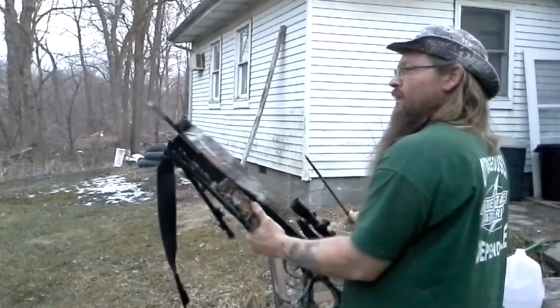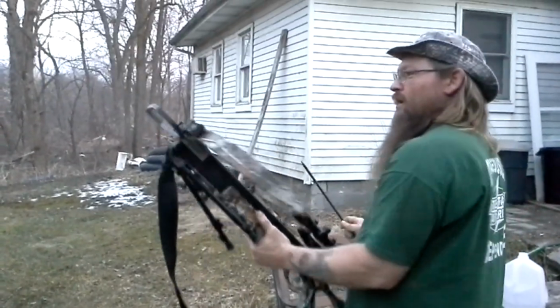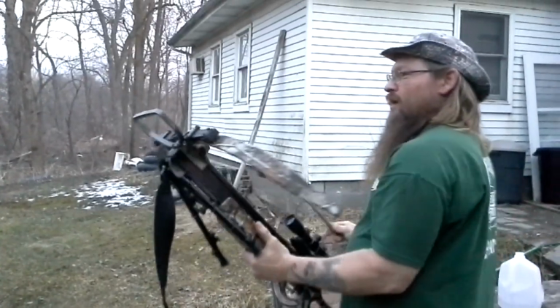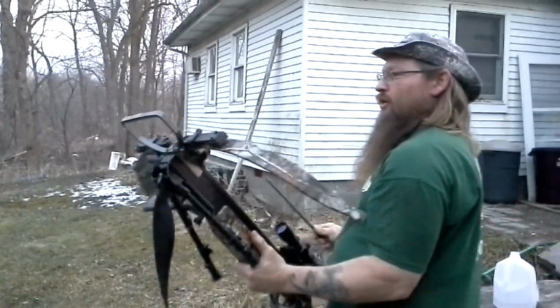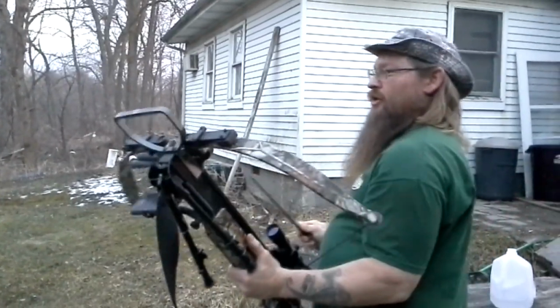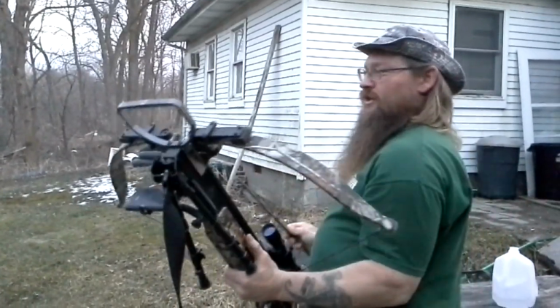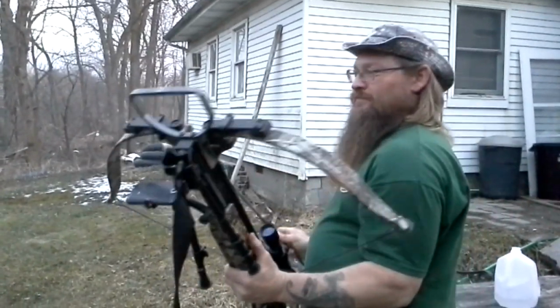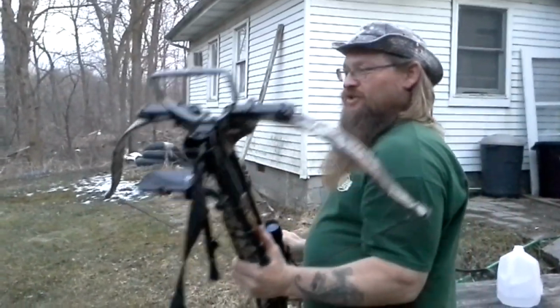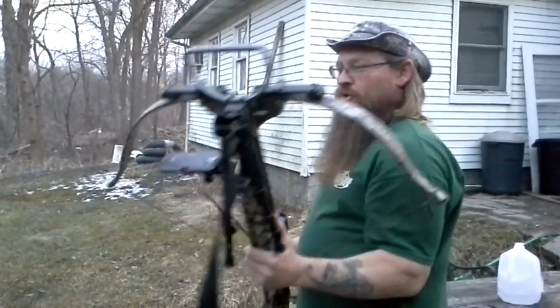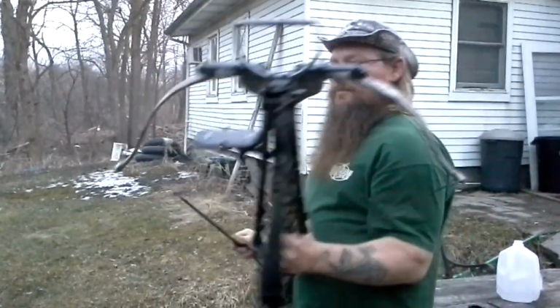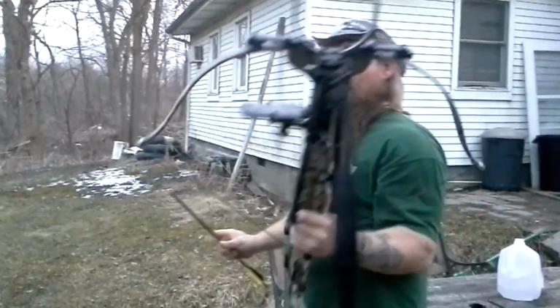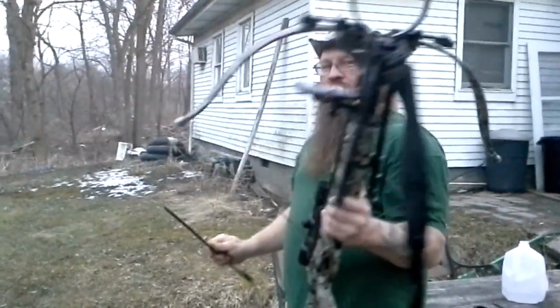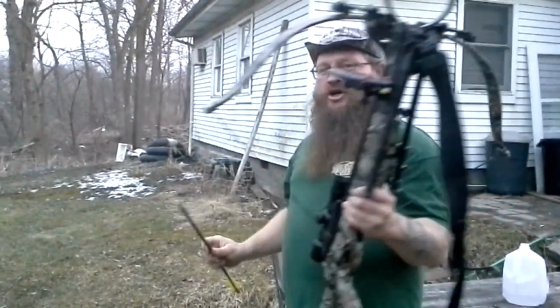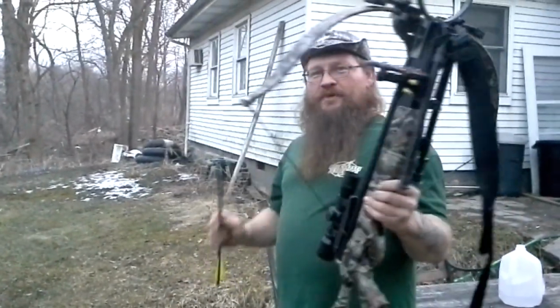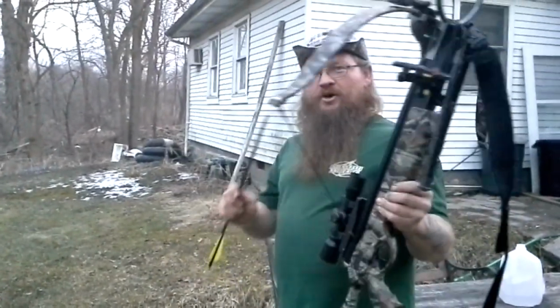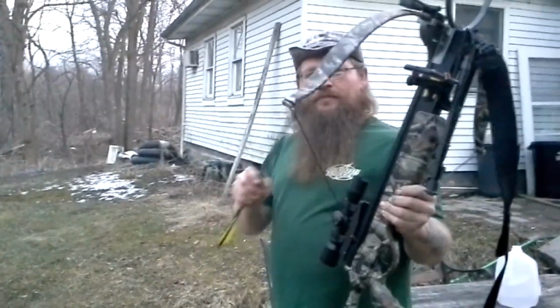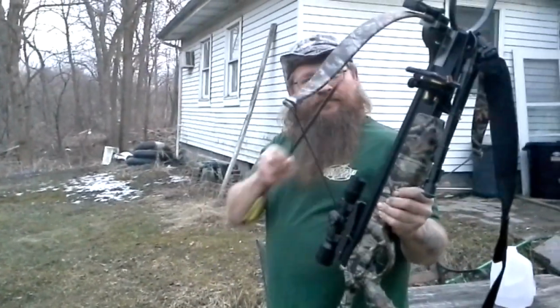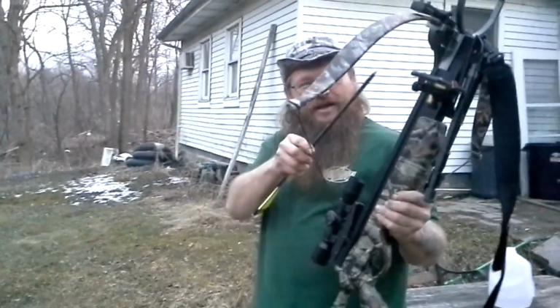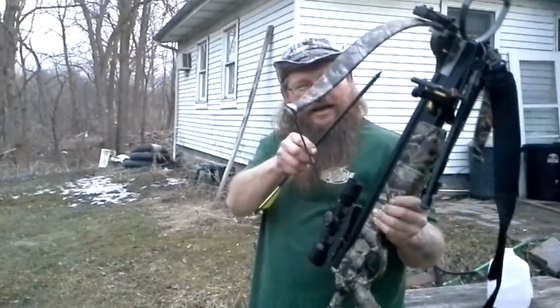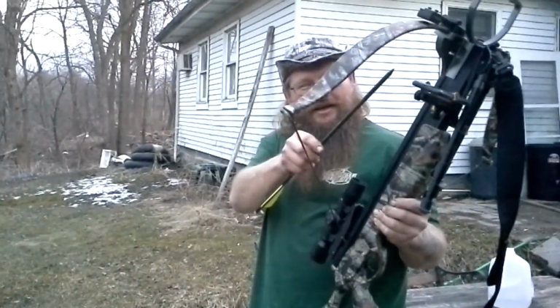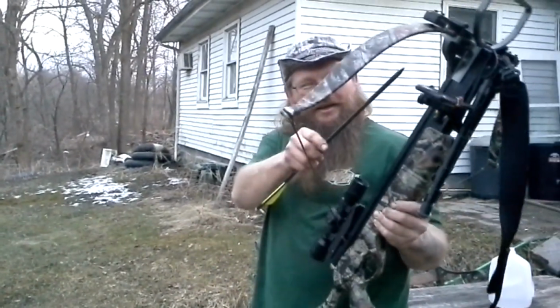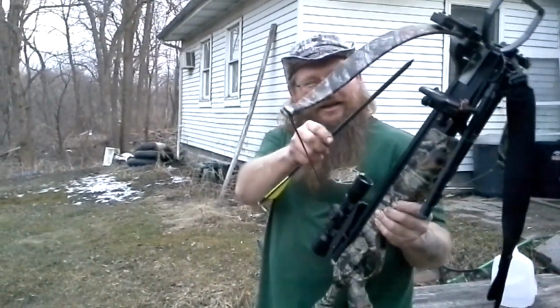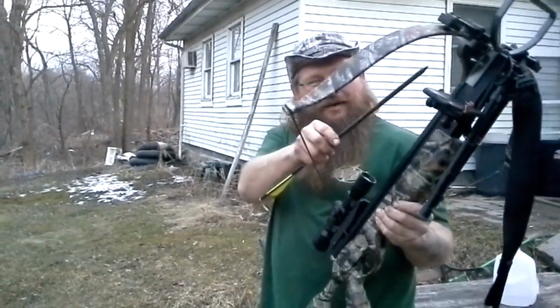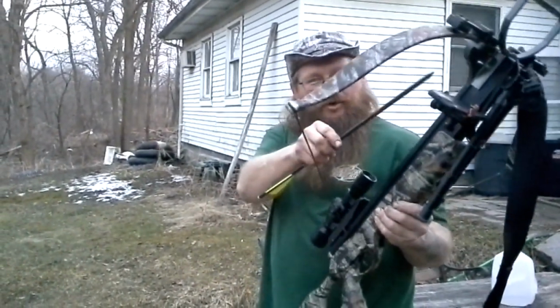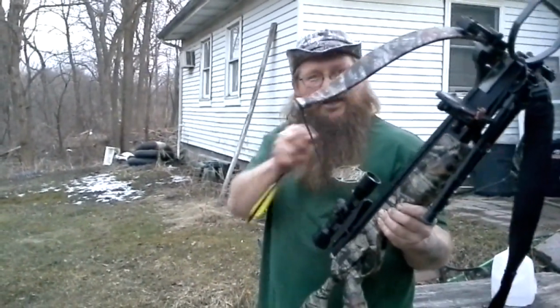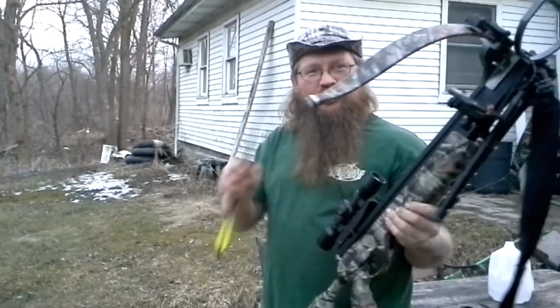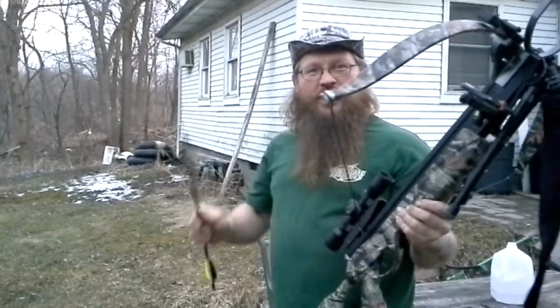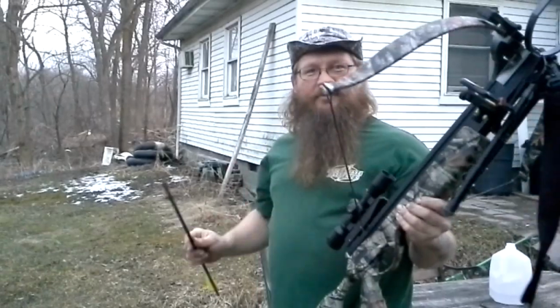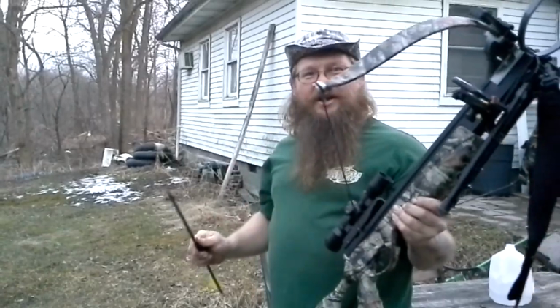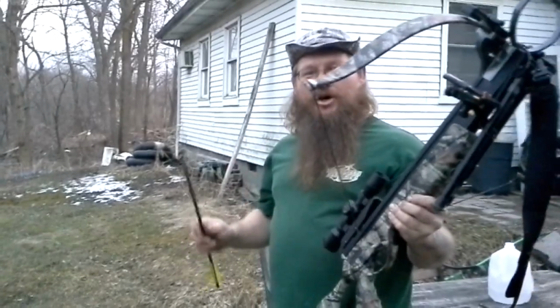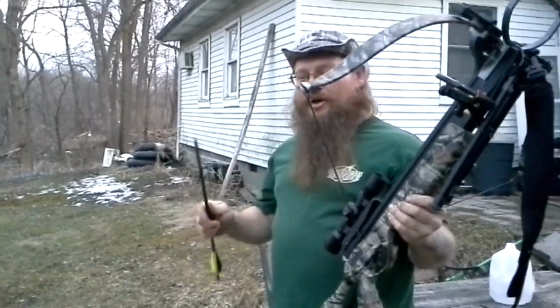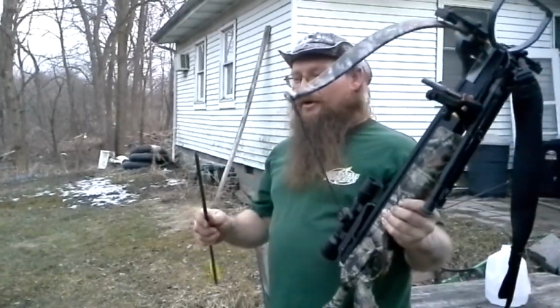How are y'all doing? This is my 200 pound crossbow. We'll try to do a double video here.